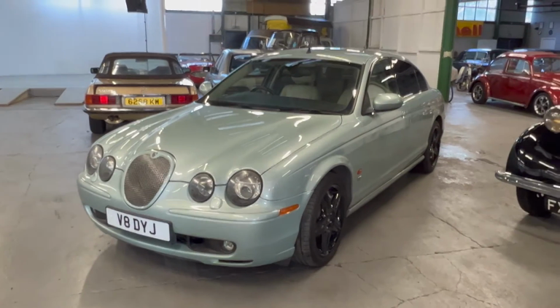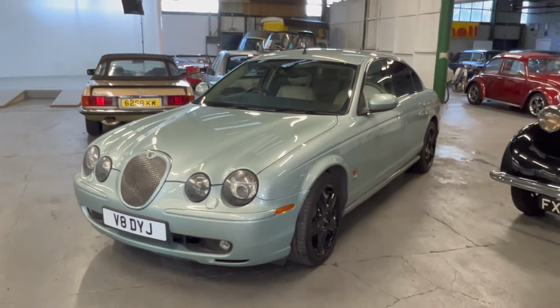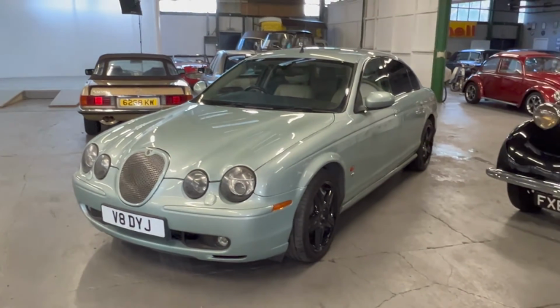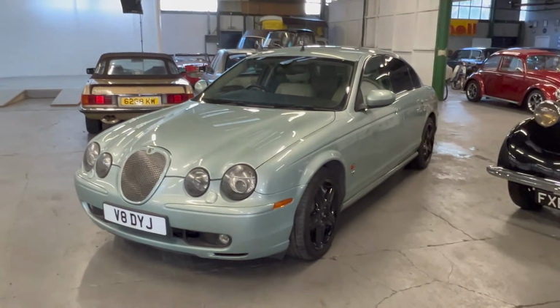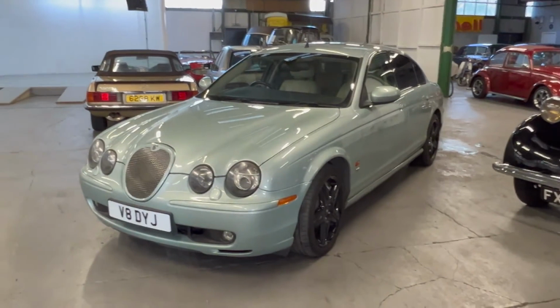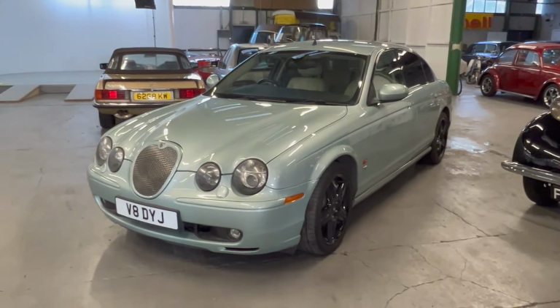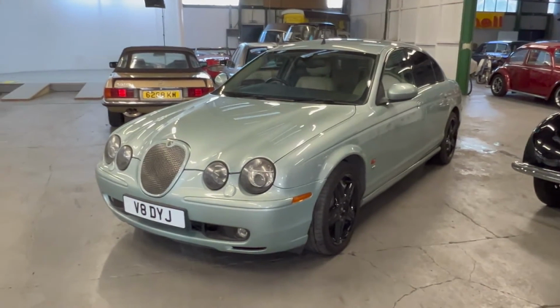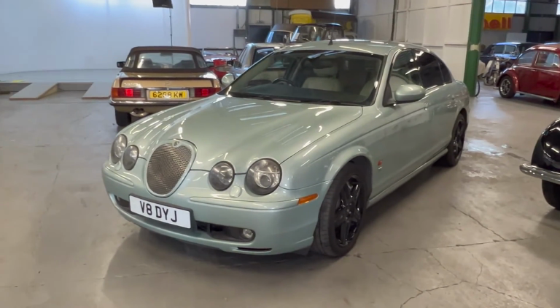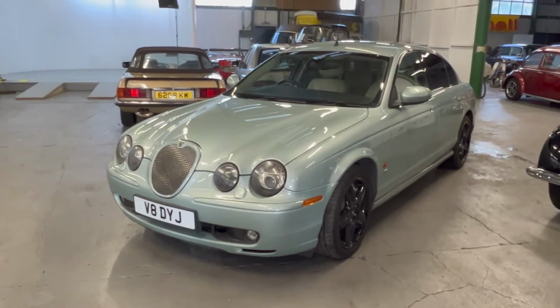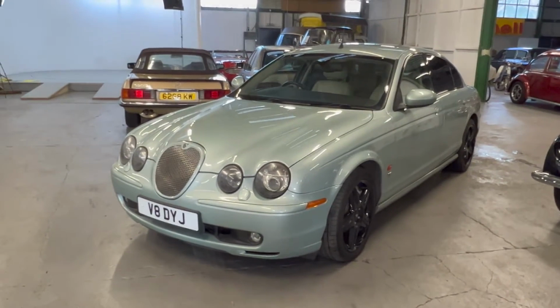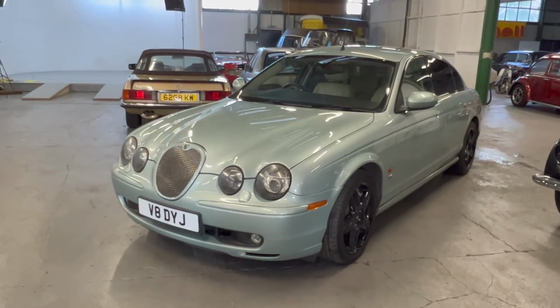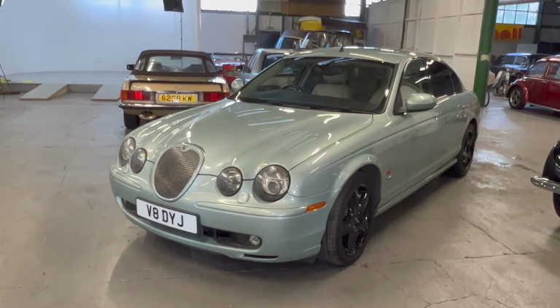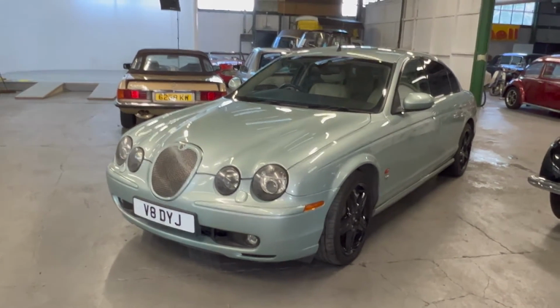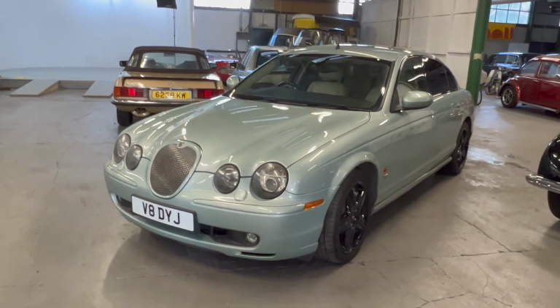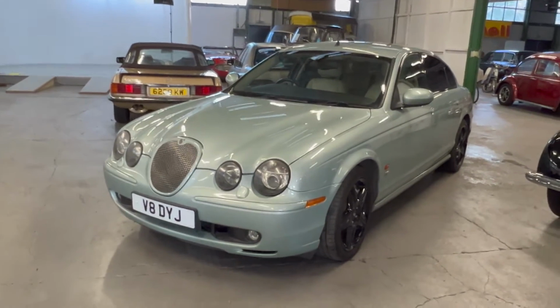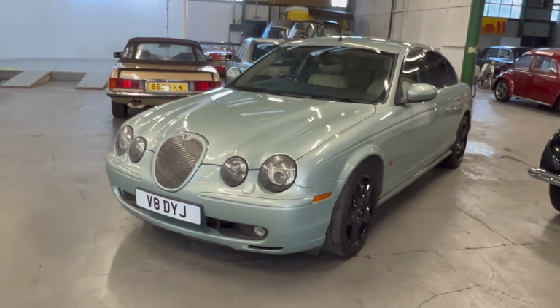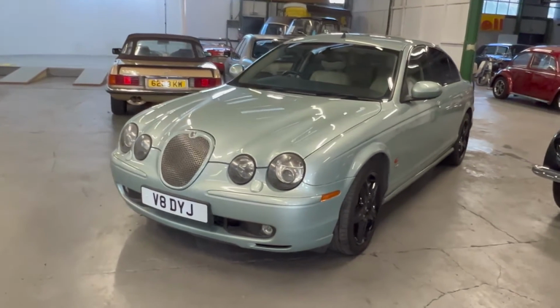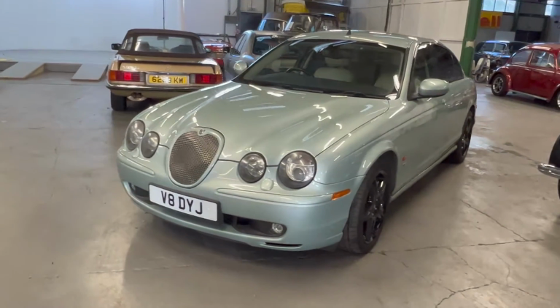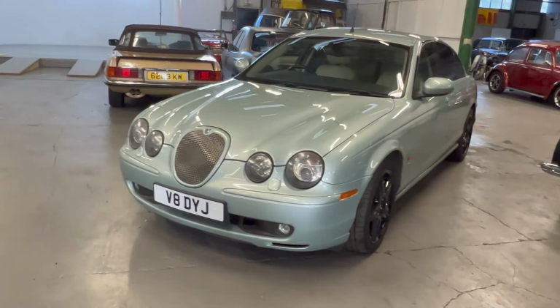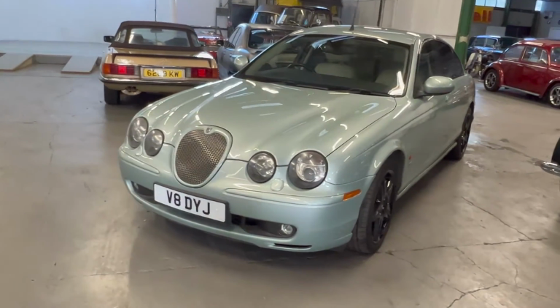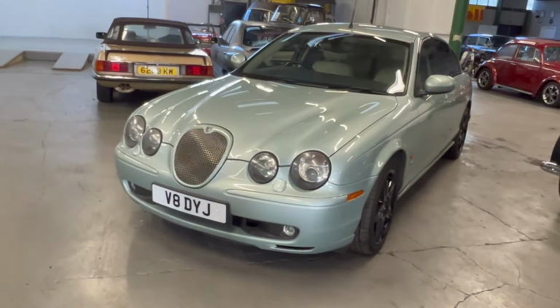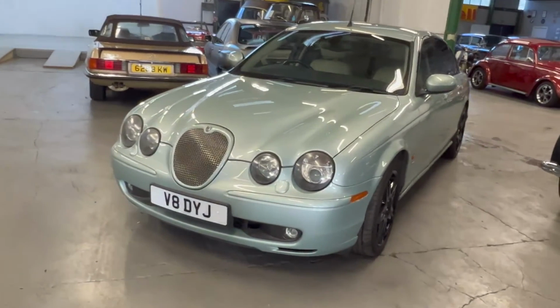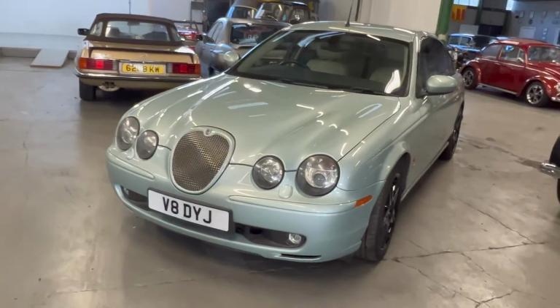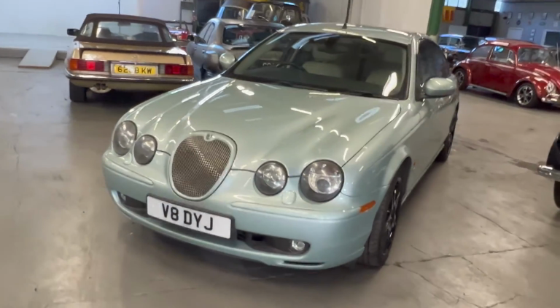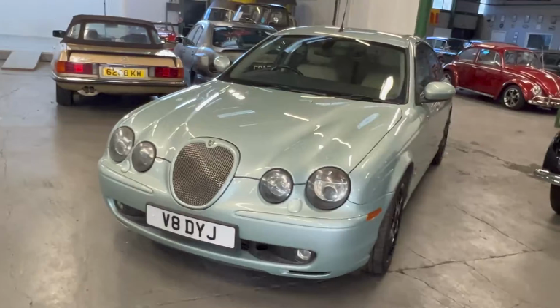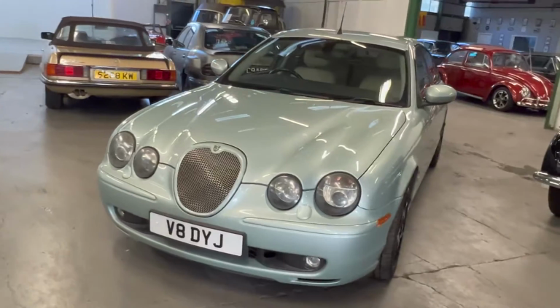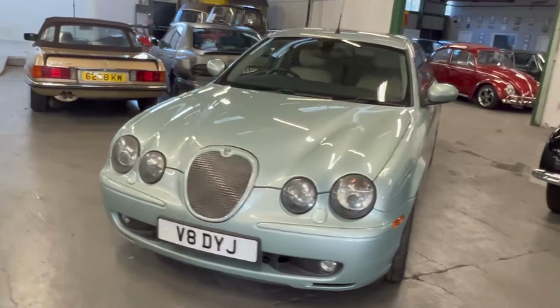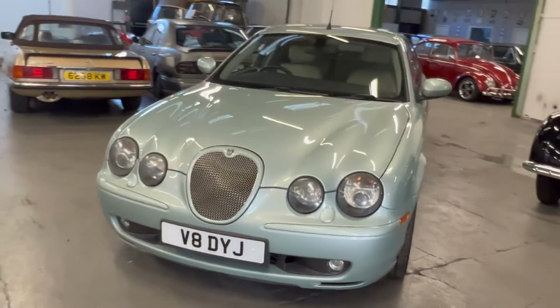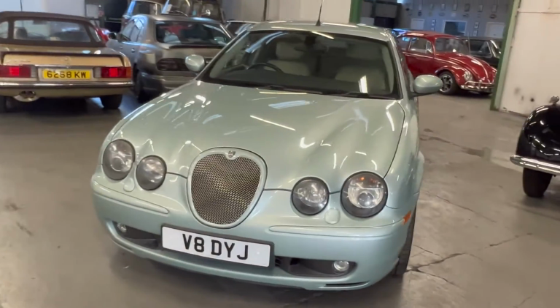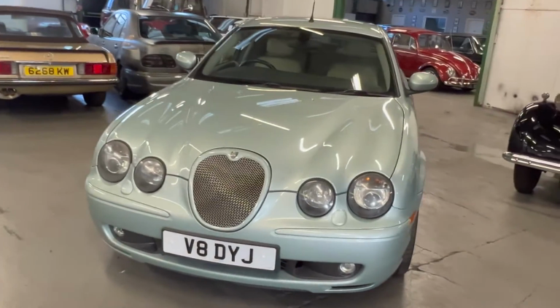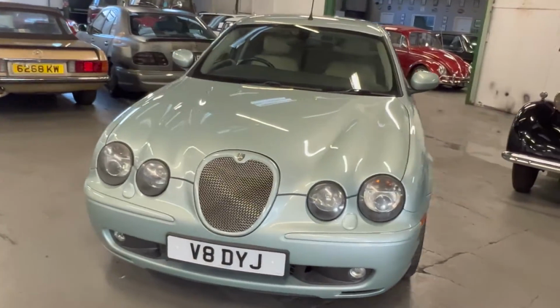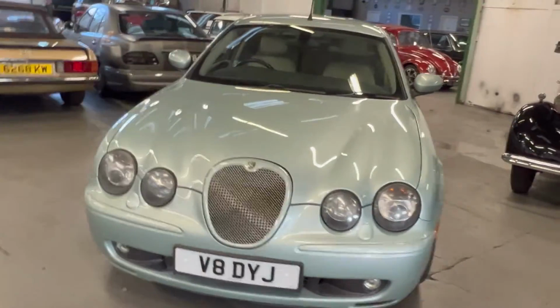2003 Jaguar S-Type R — this is the 4.2 litre supercharged 400 brake horsepower version.